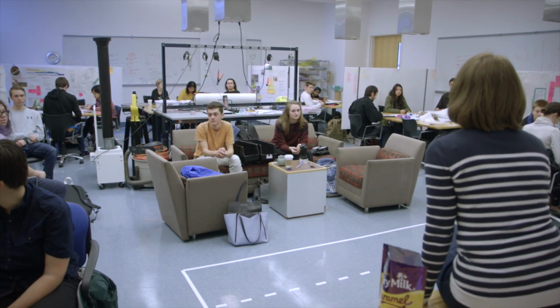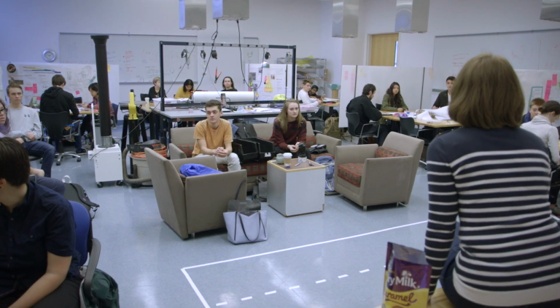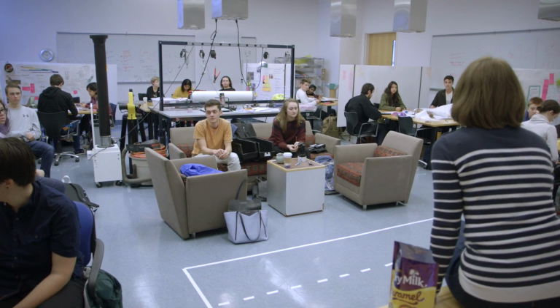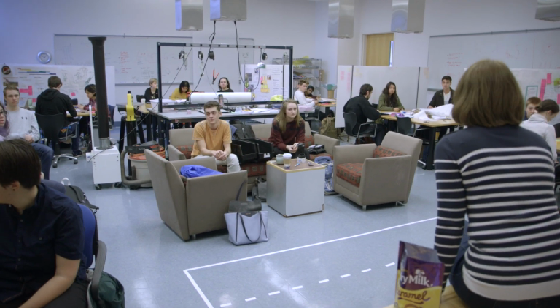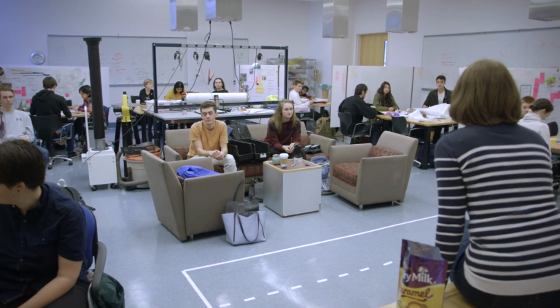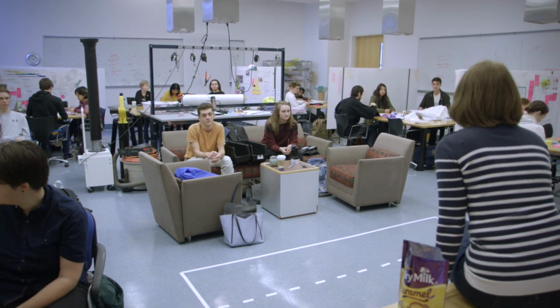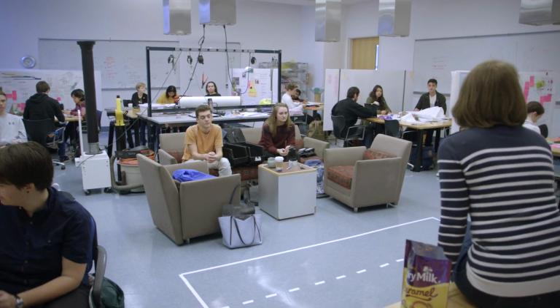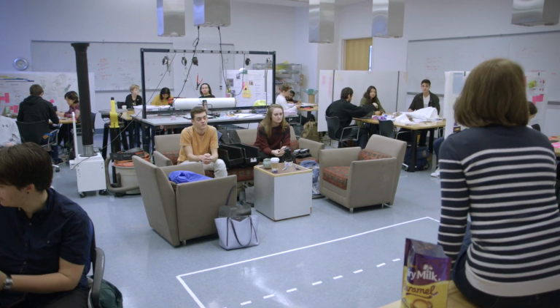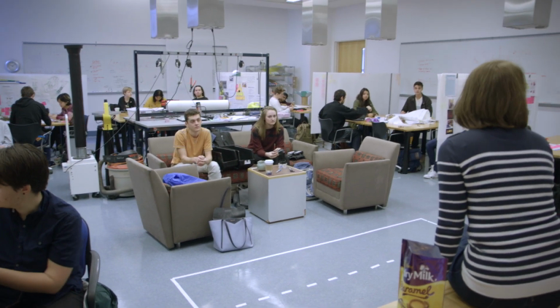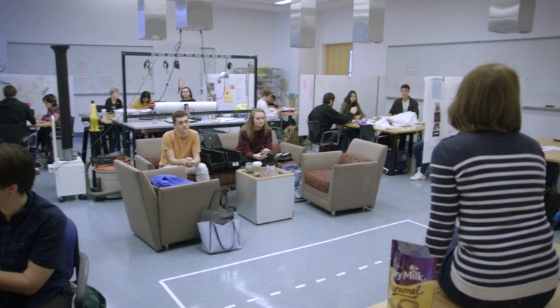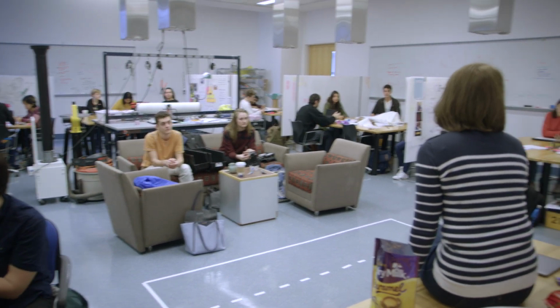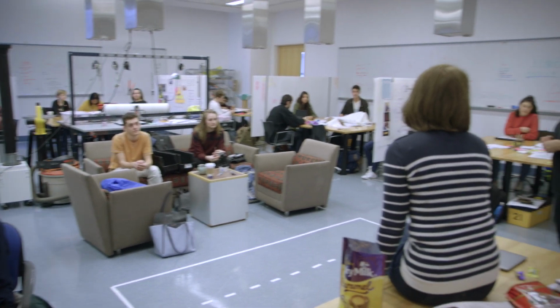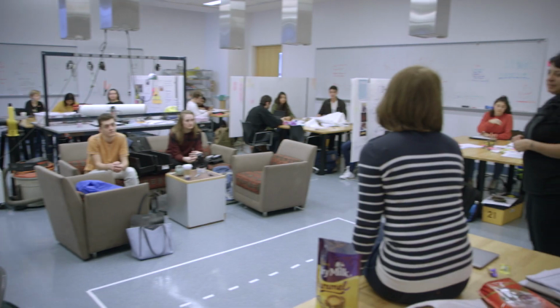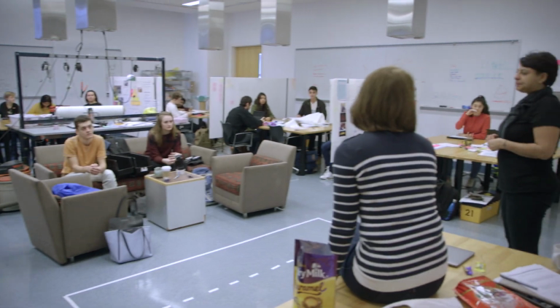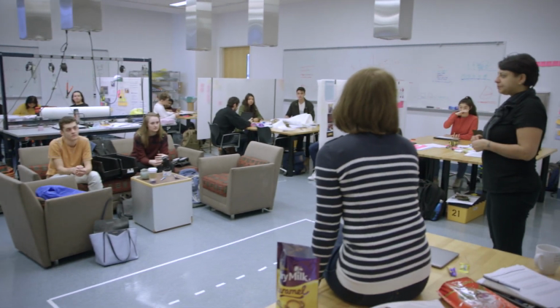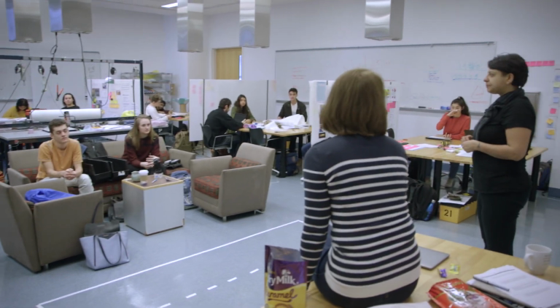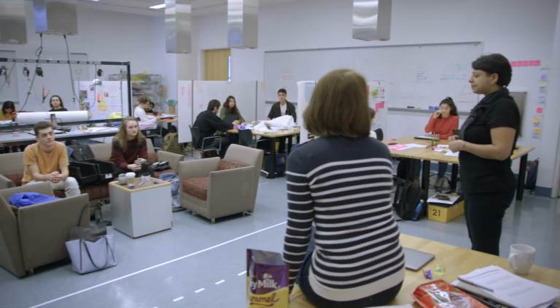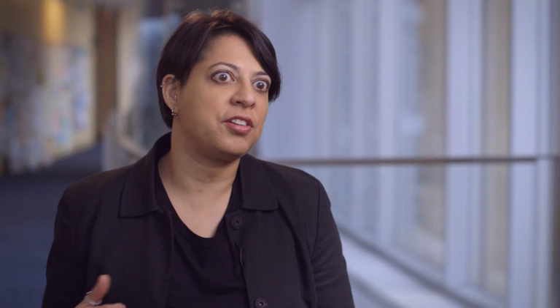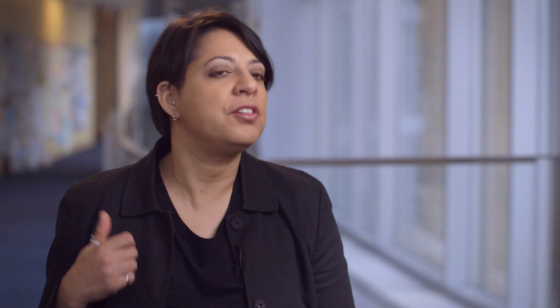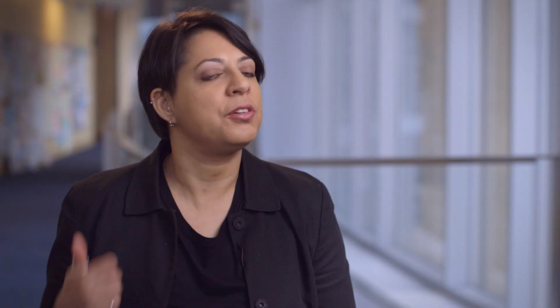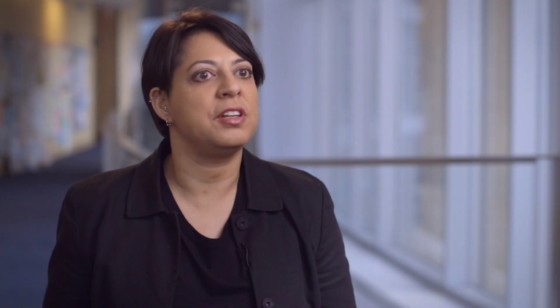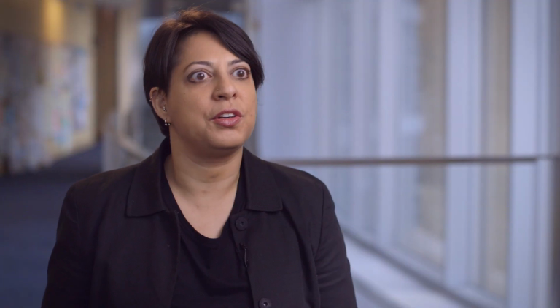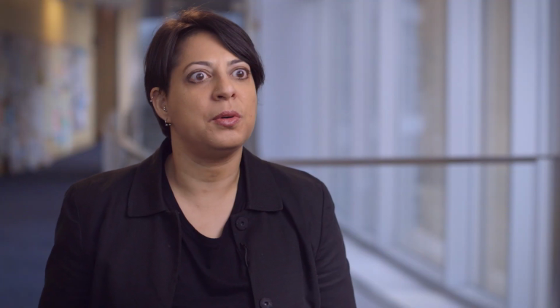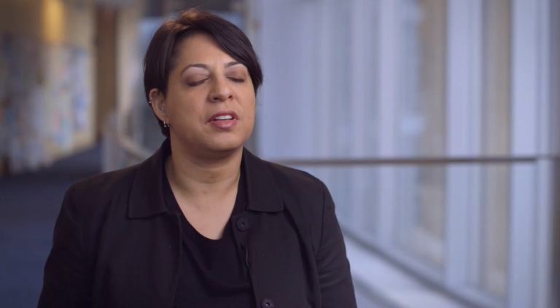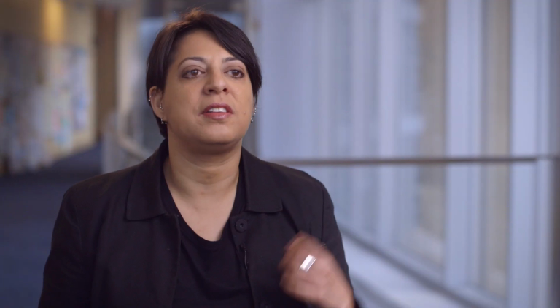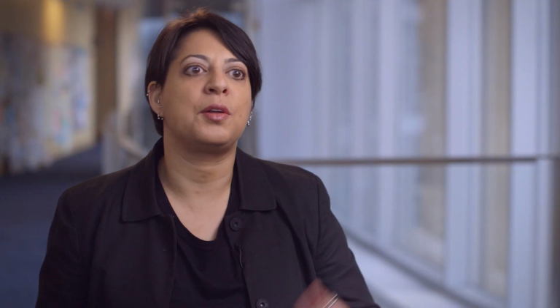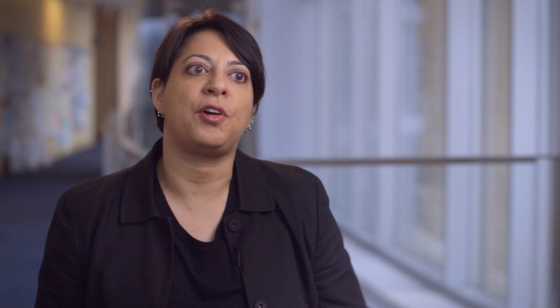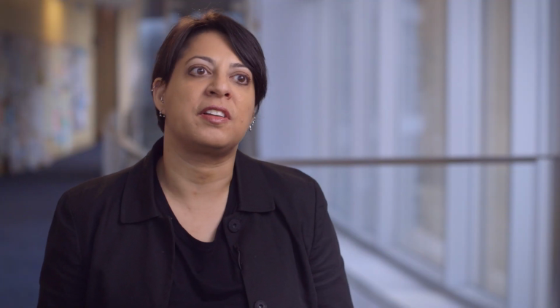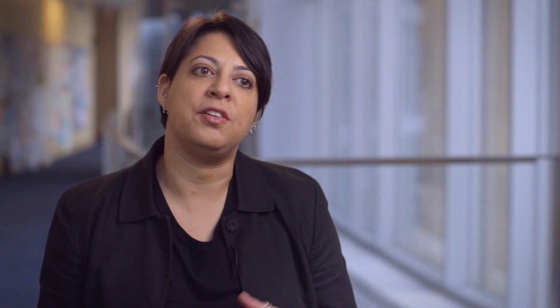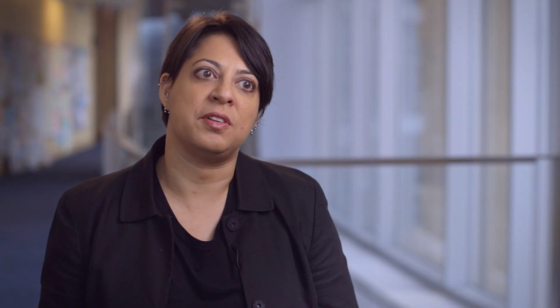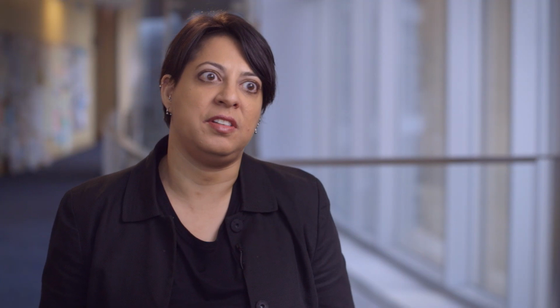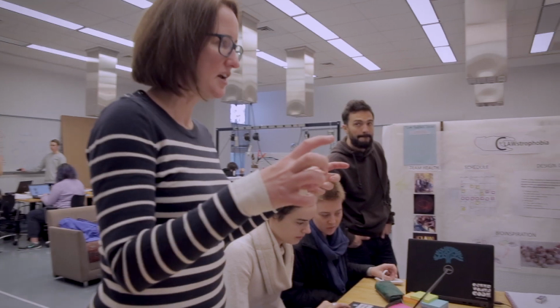There are two major components to the course, each is half of the course. The first project students do as individuals and the second project they do as a team.